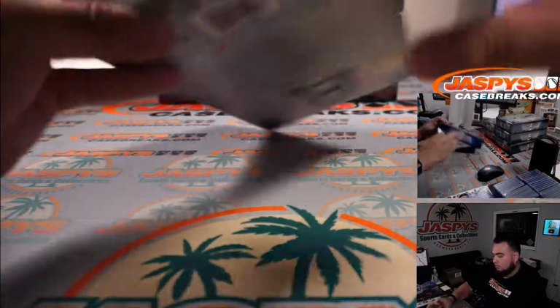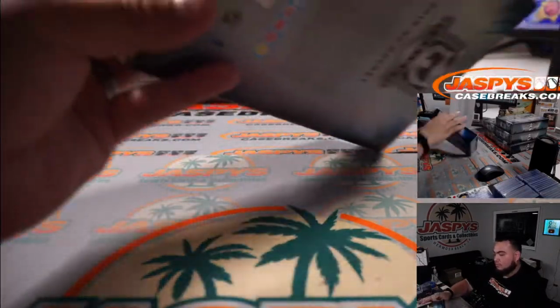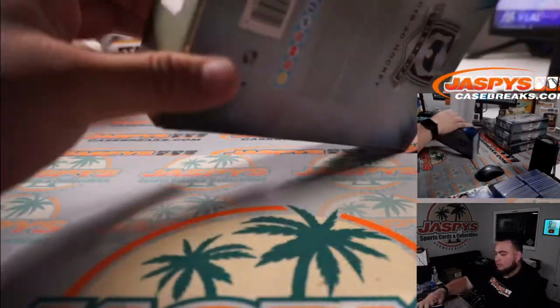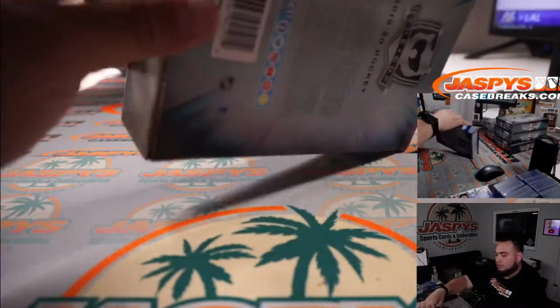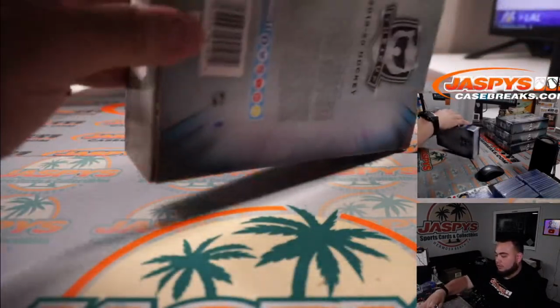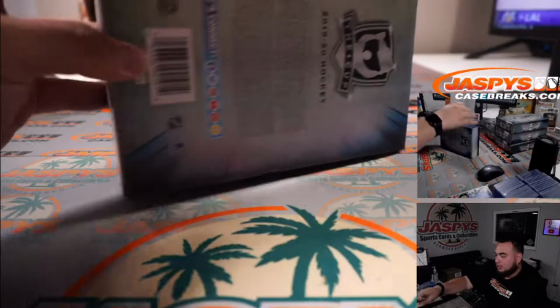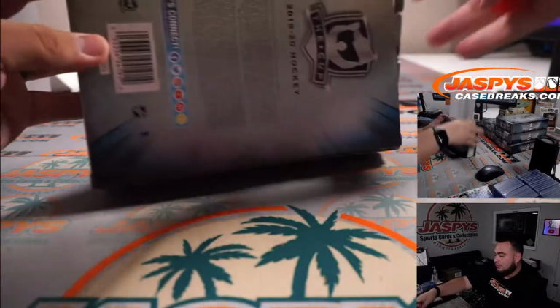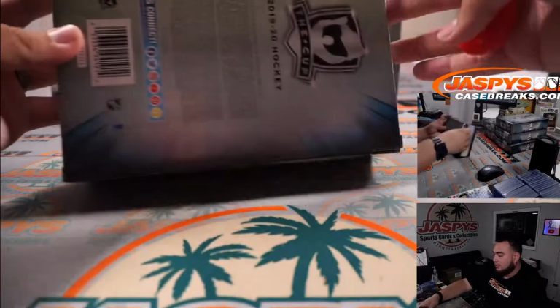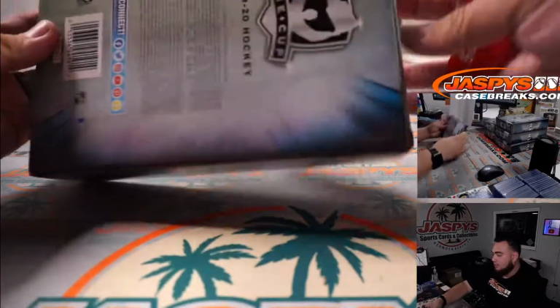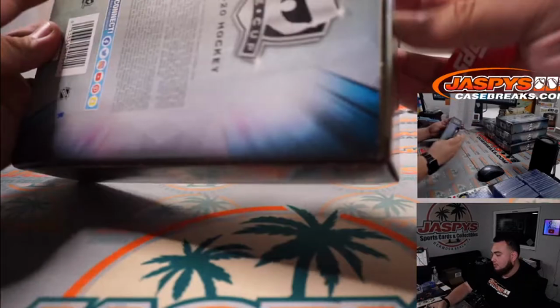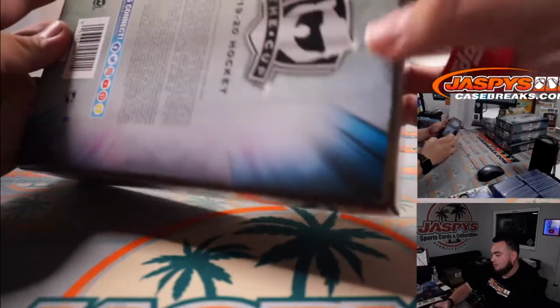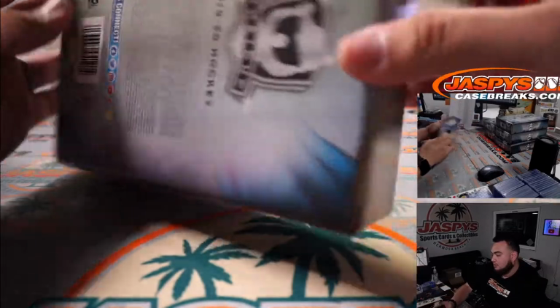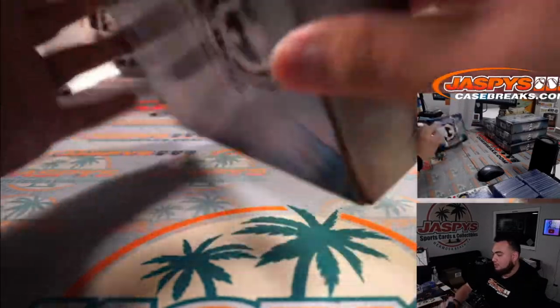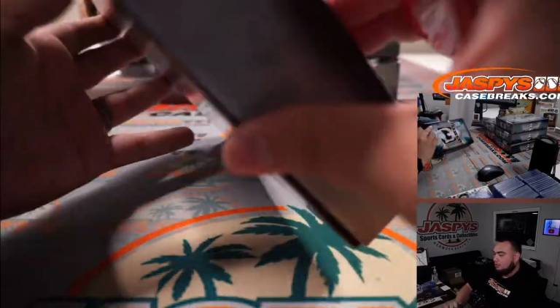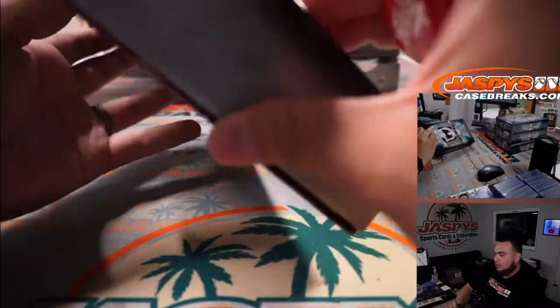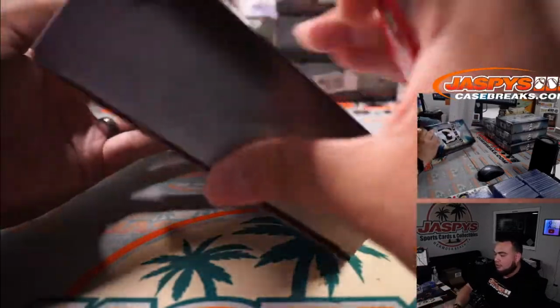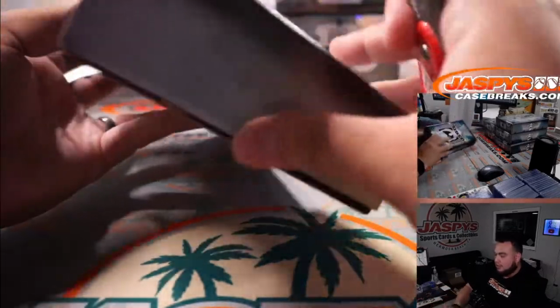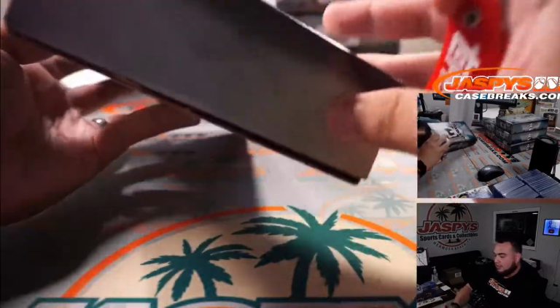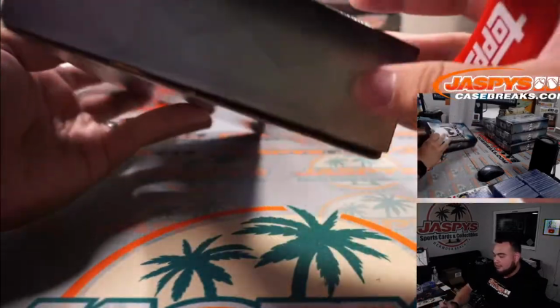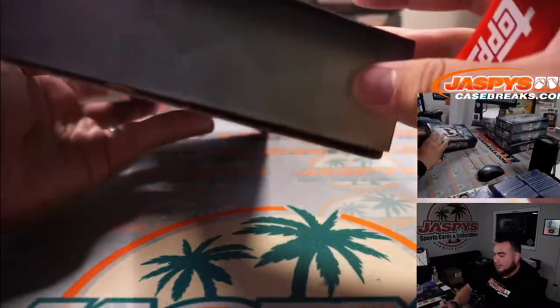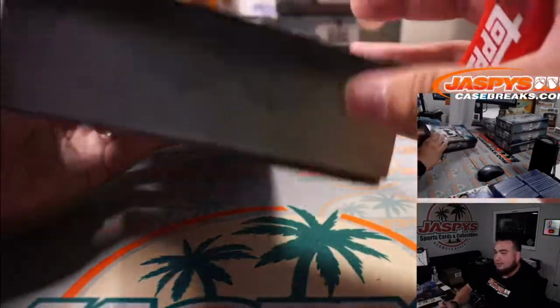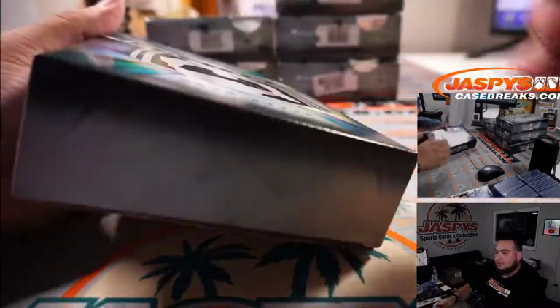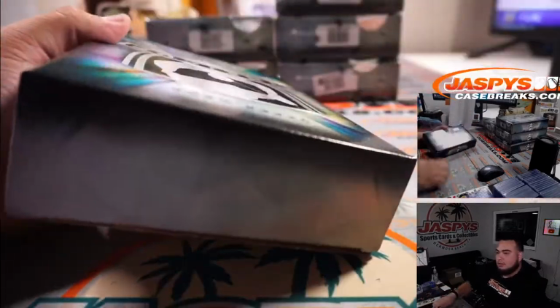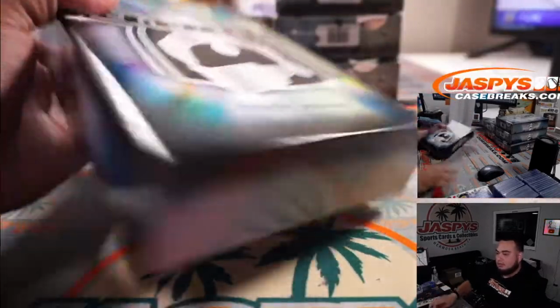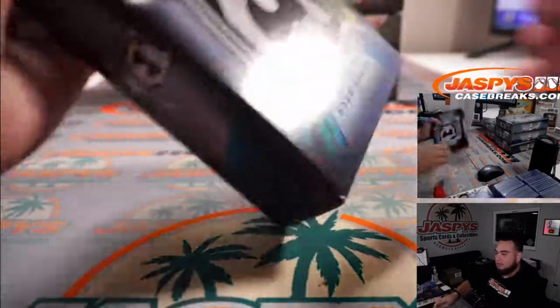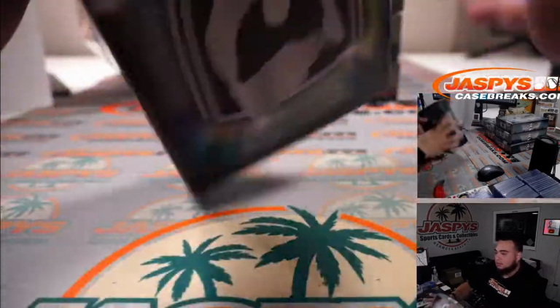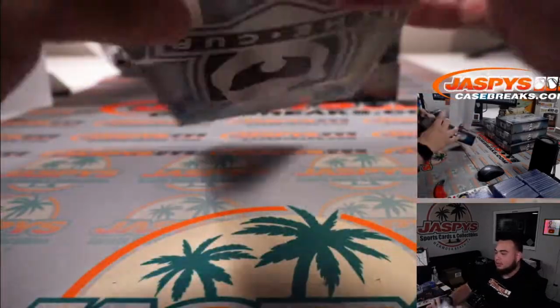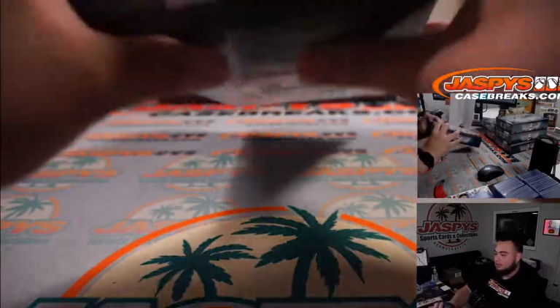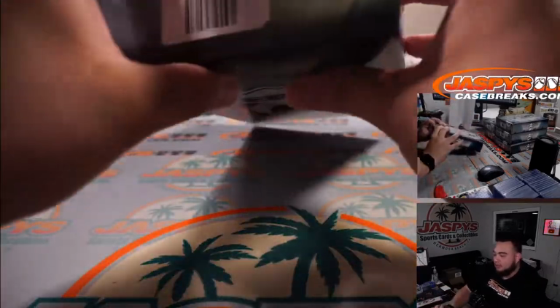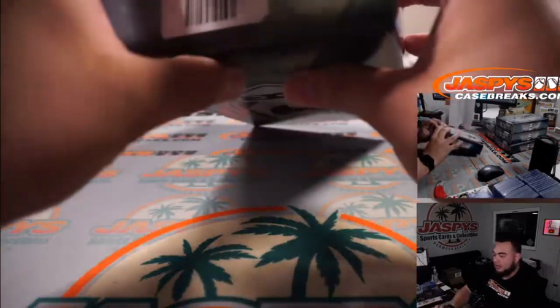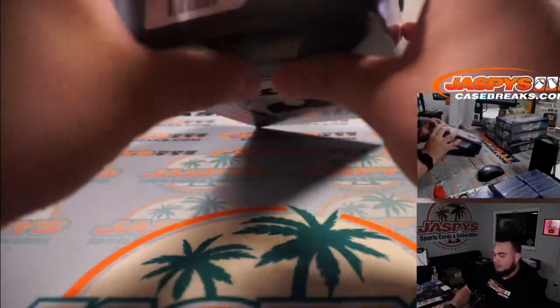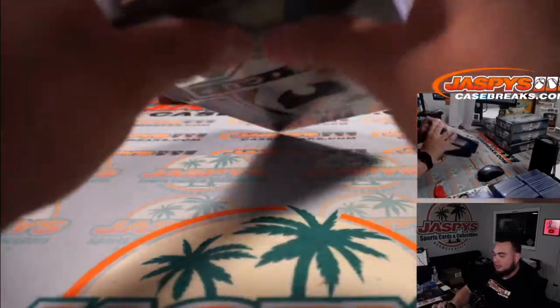Wow, this box doesn't have a seal — that's weird, usually they have seals.